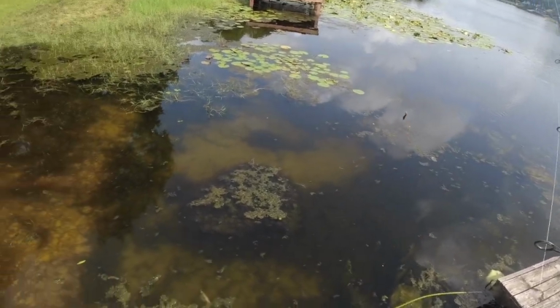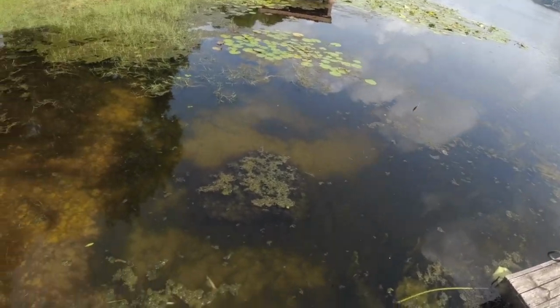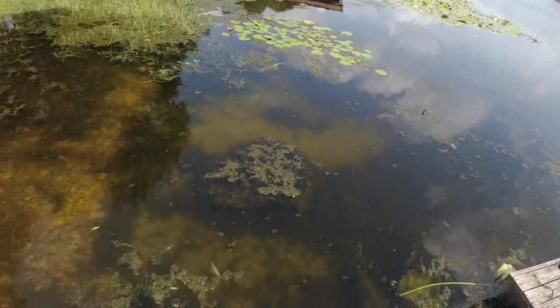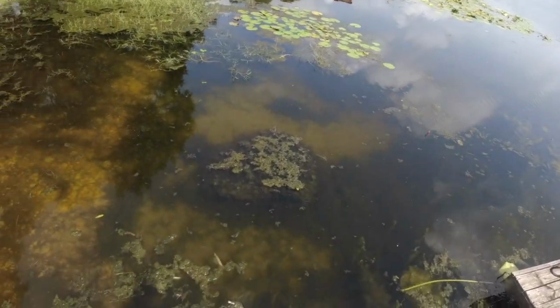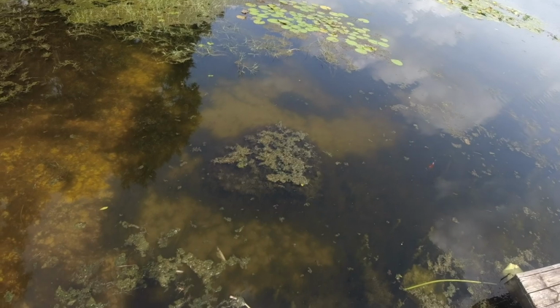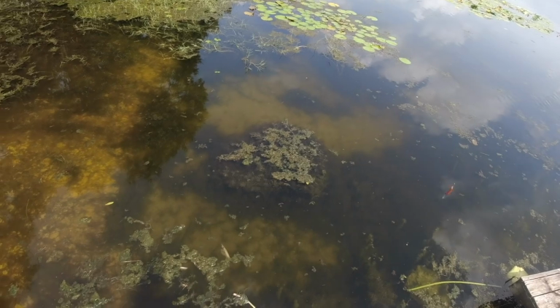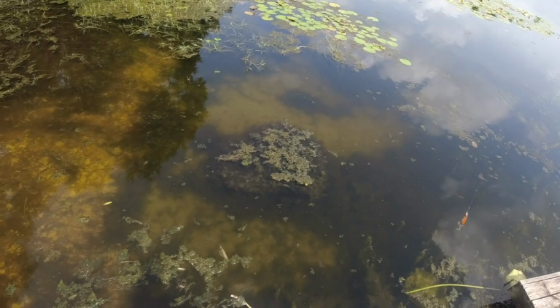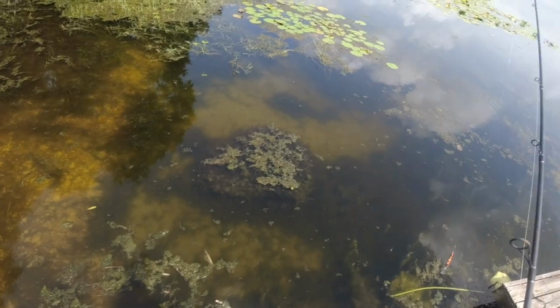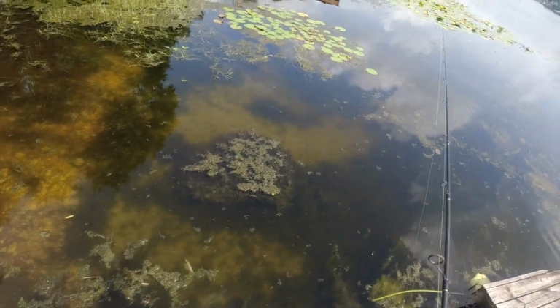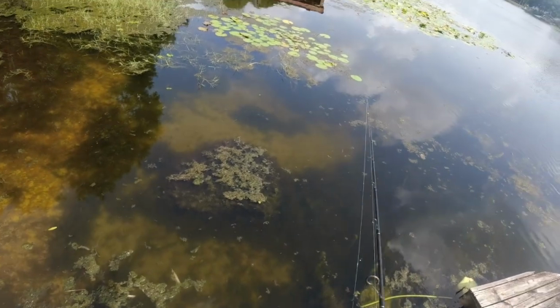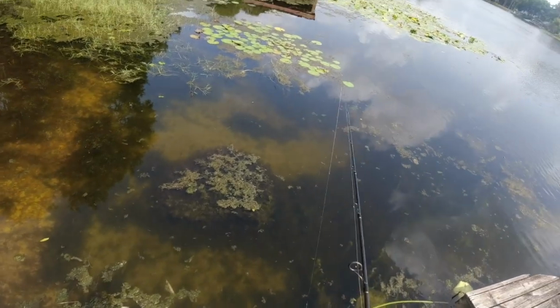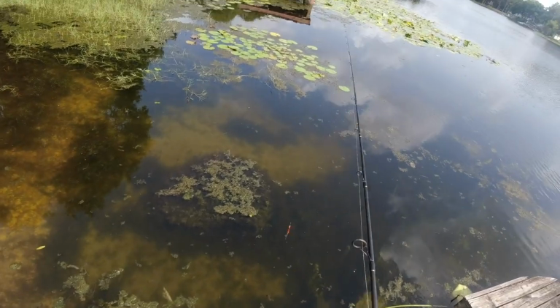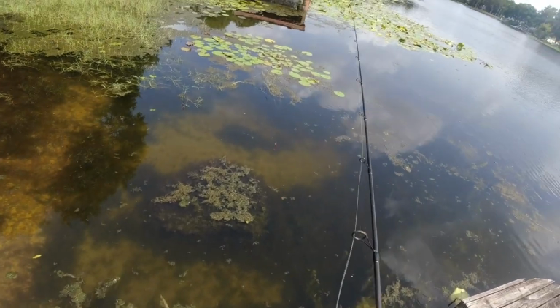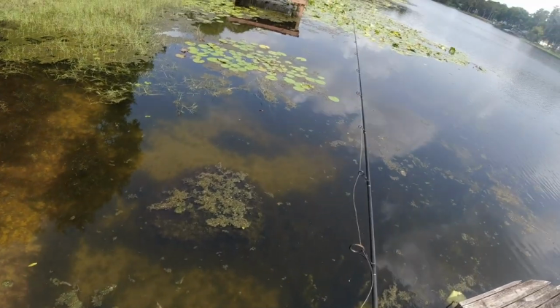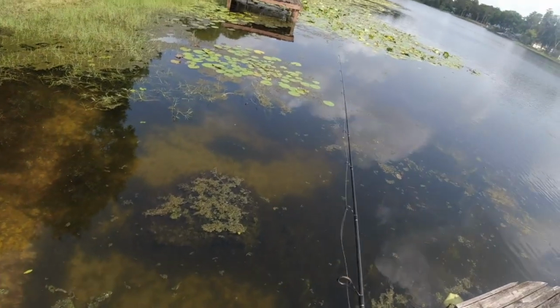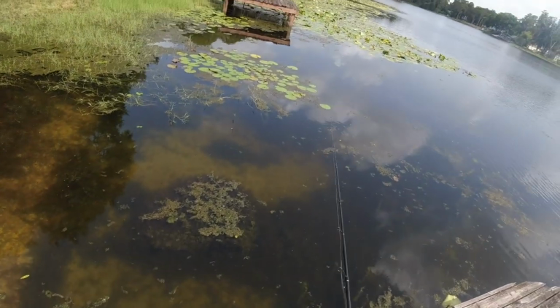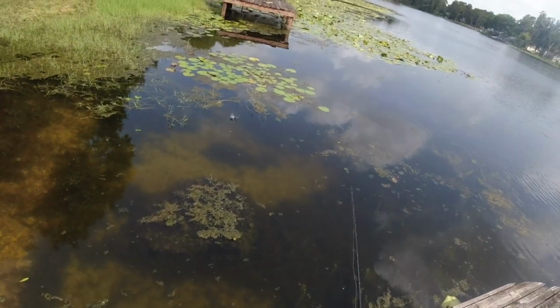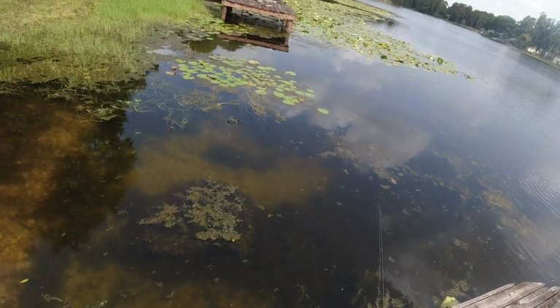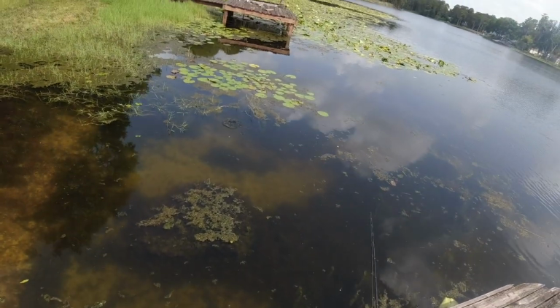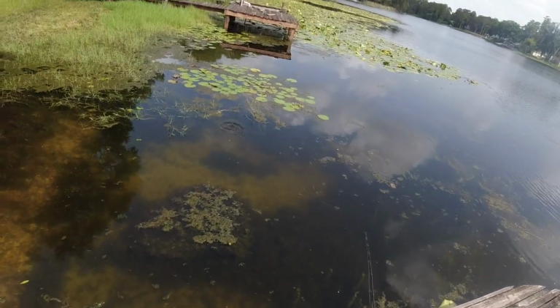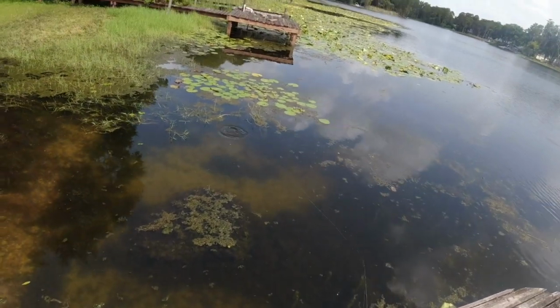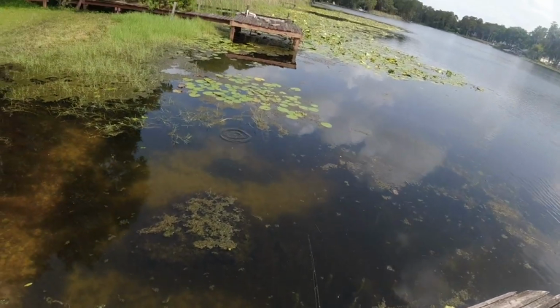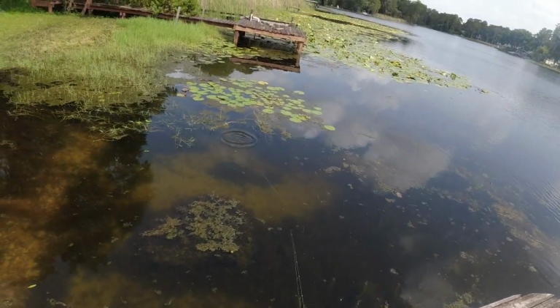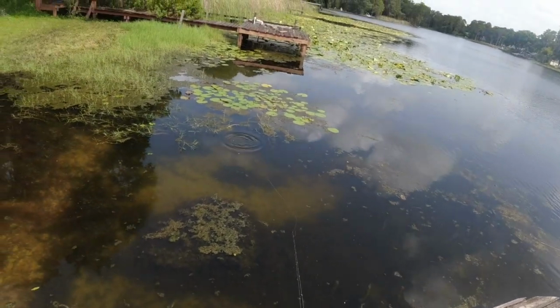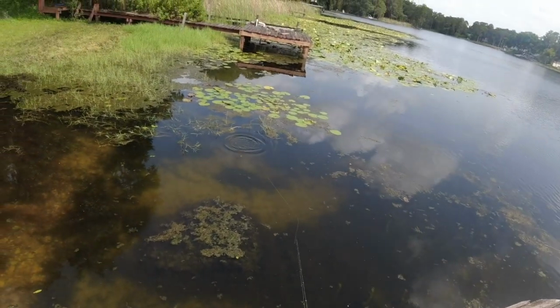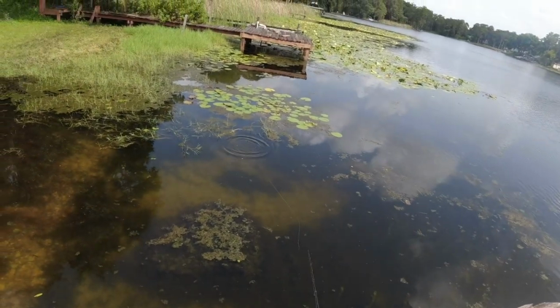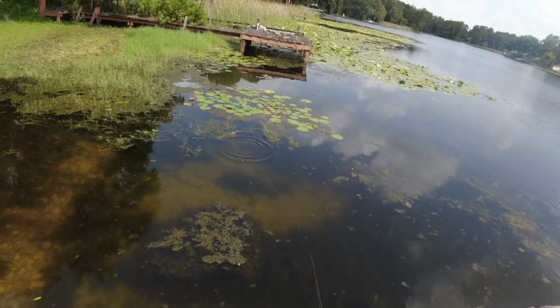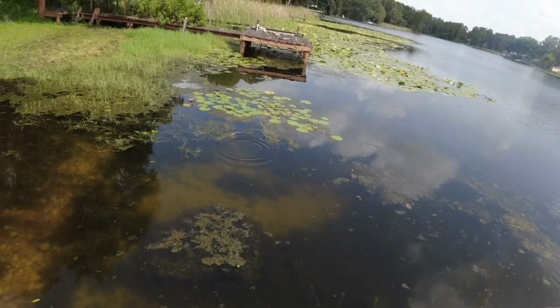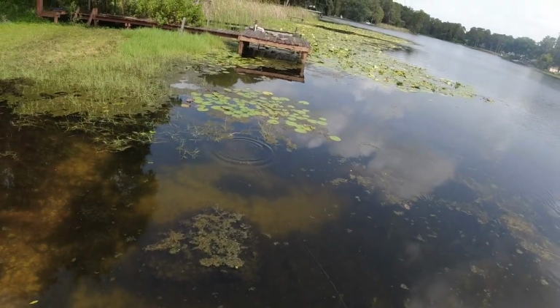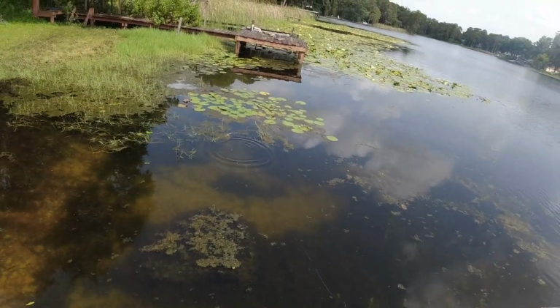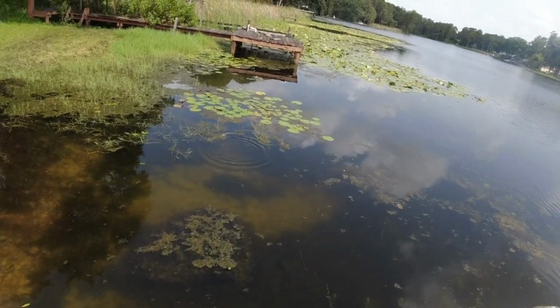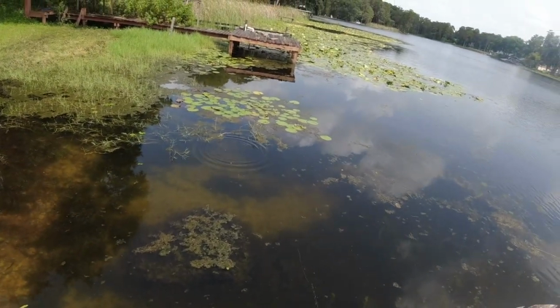We do have a little freshwater shrimp in this lake, so I figured this is just a big freshwater shrimp.